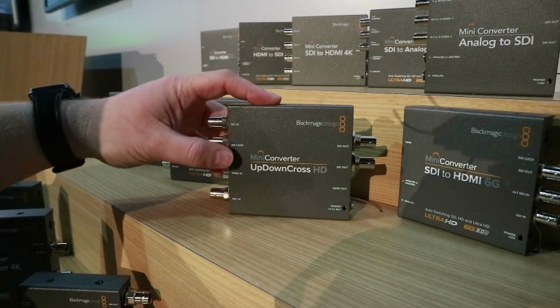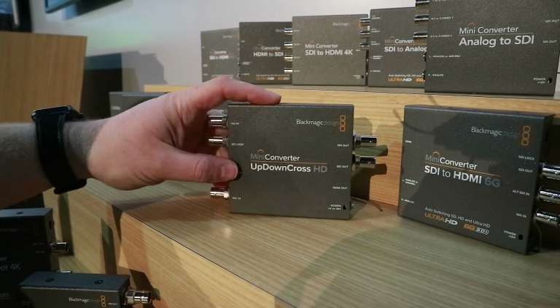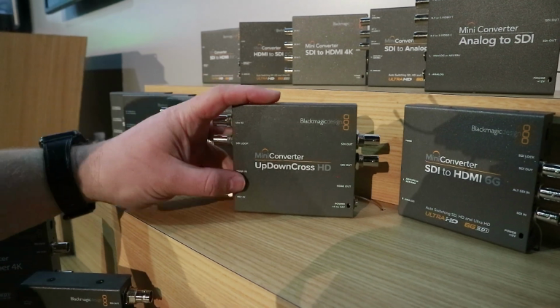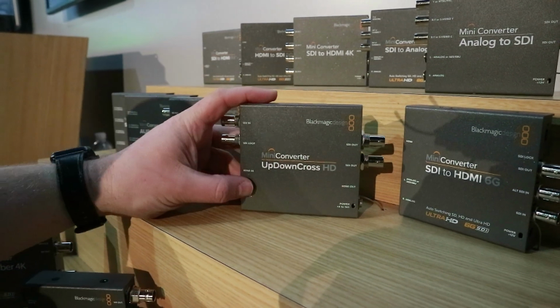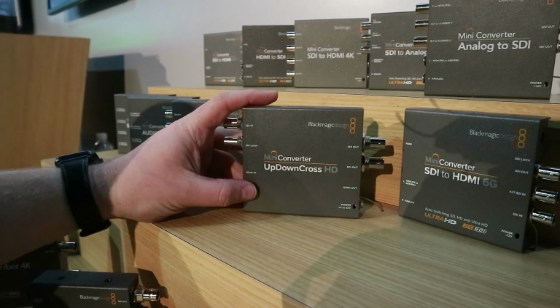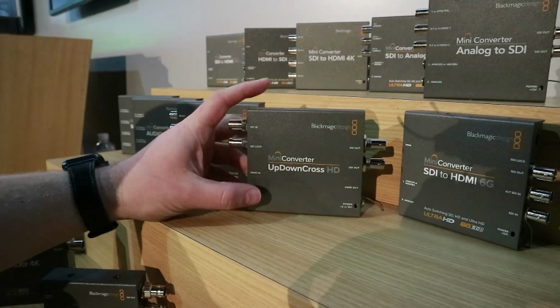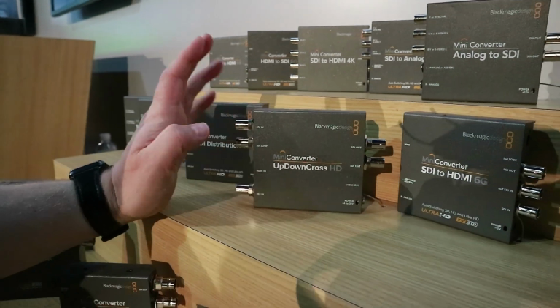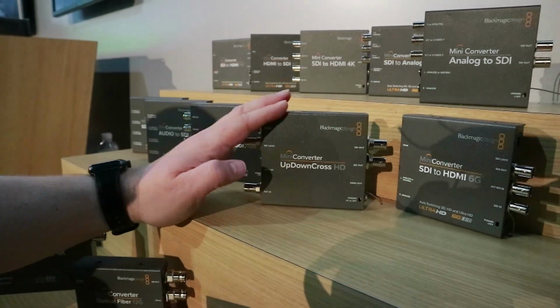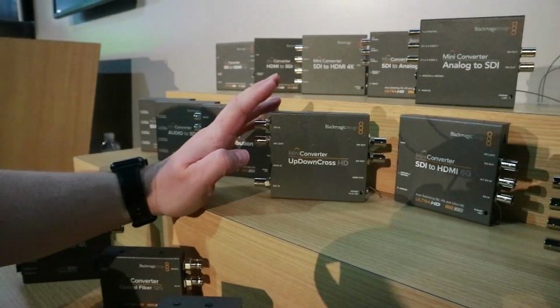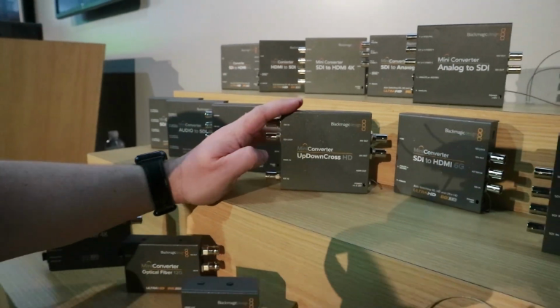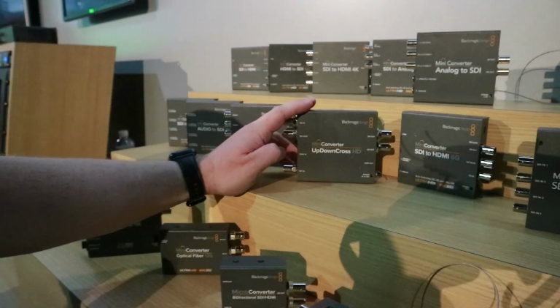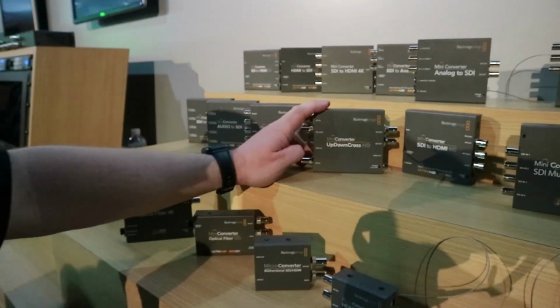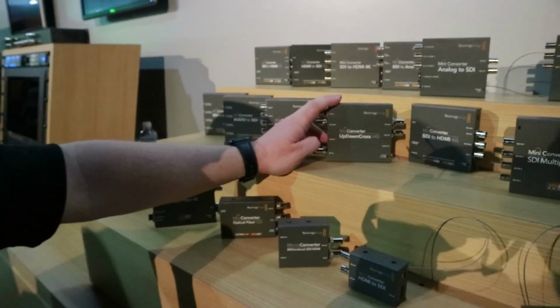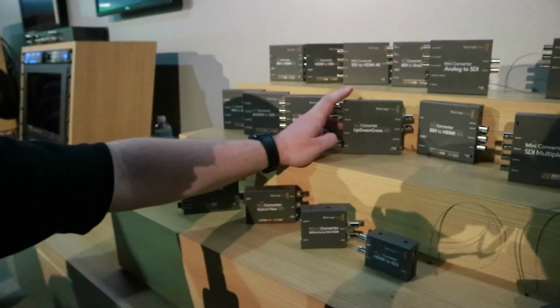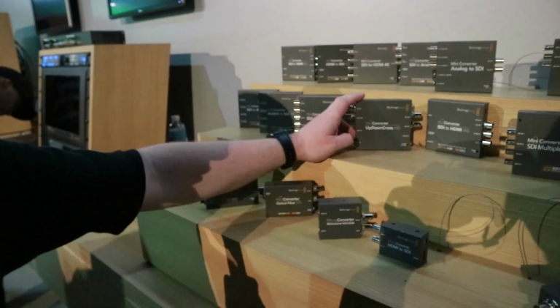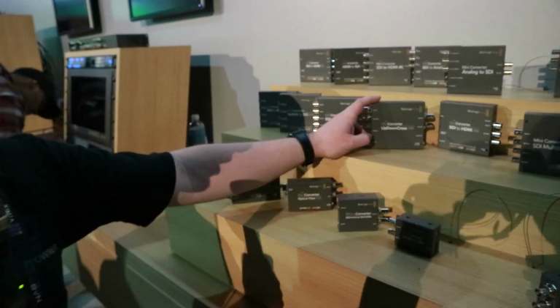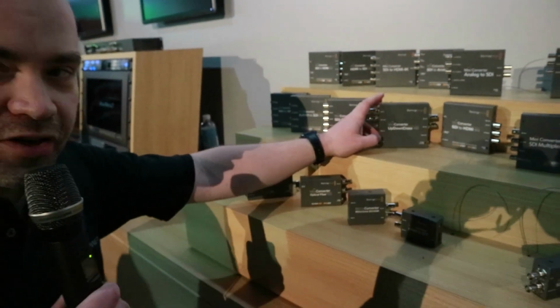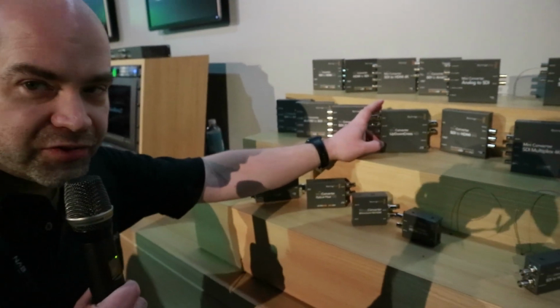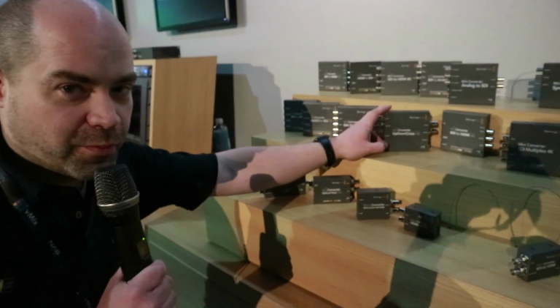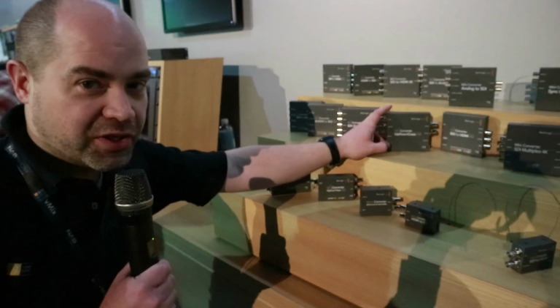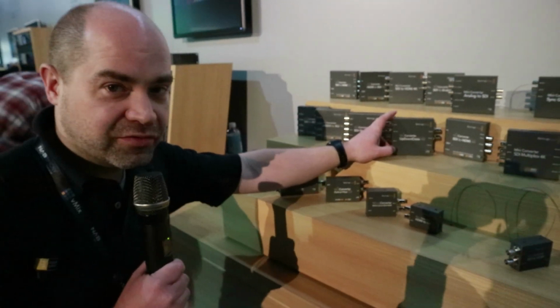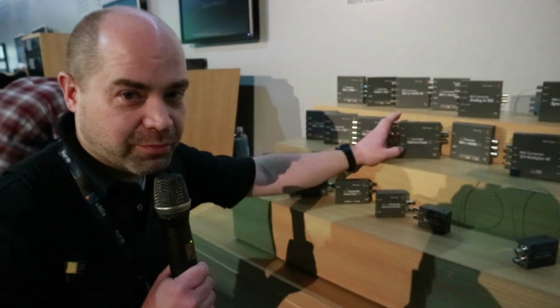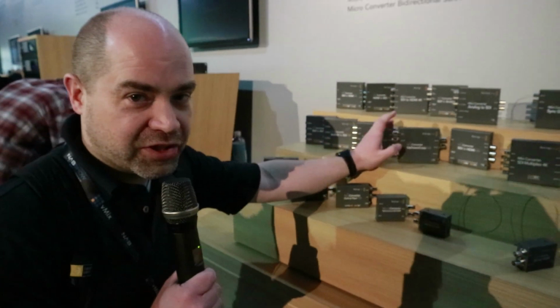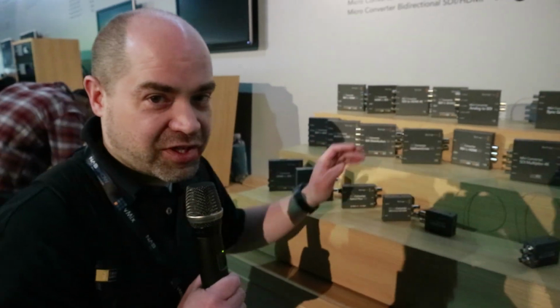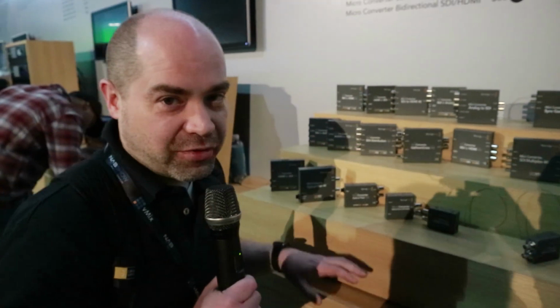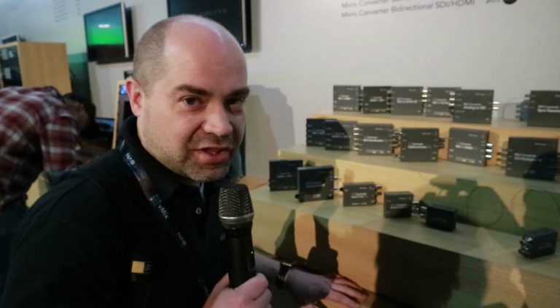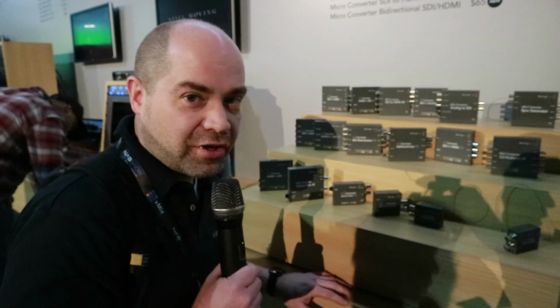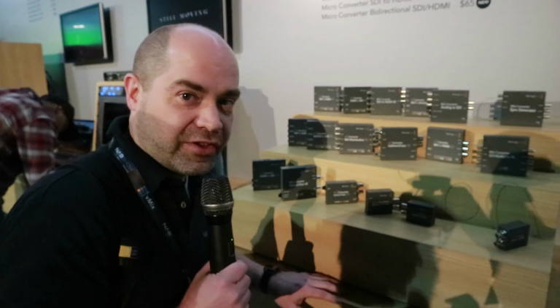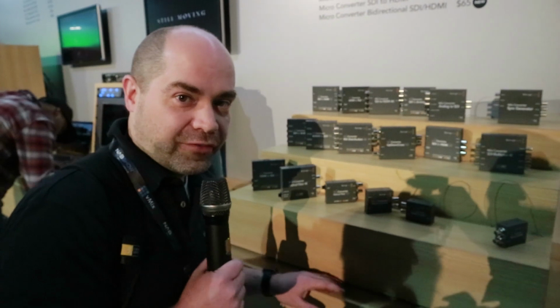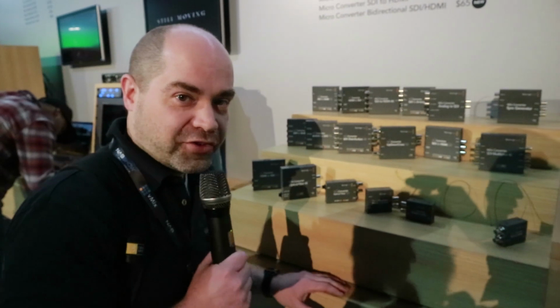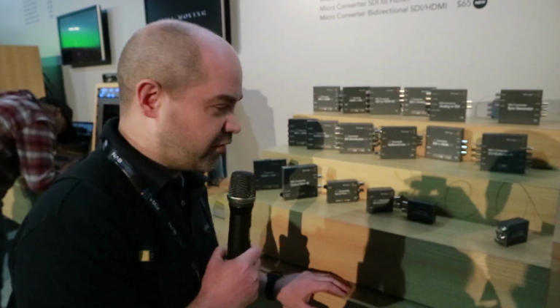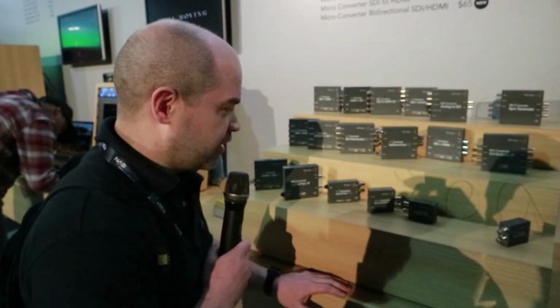Pretty cool product. Pricing on that is $155, which is much, much cheaper than the previous version.